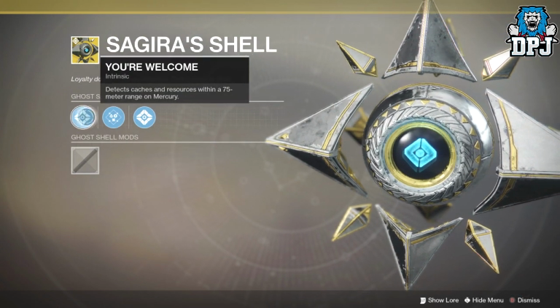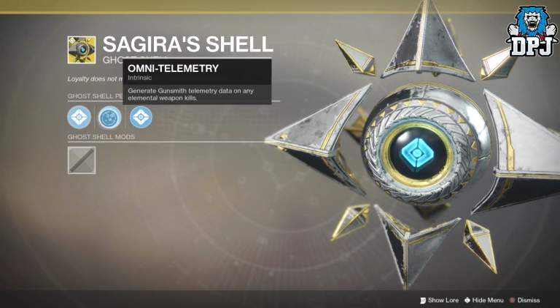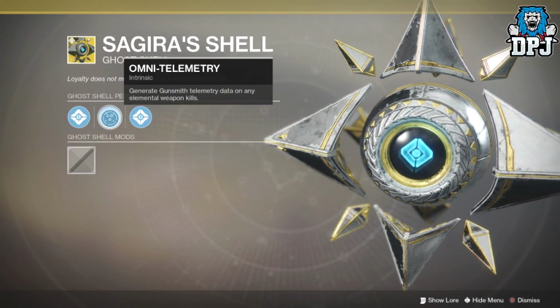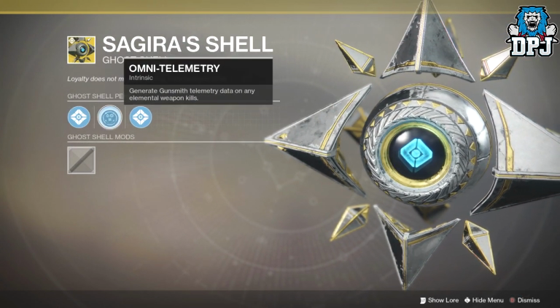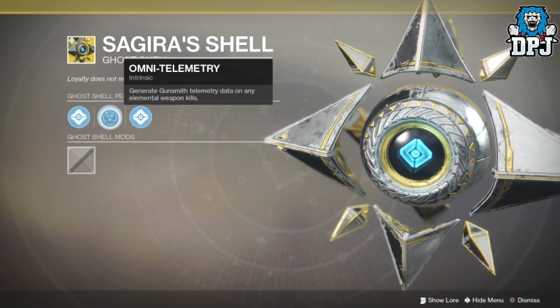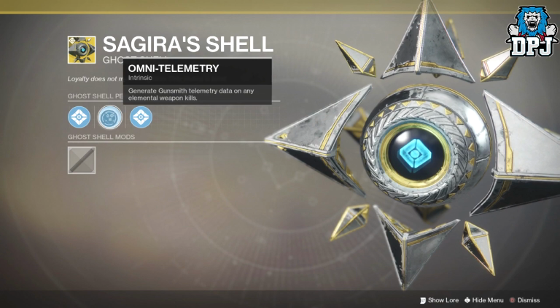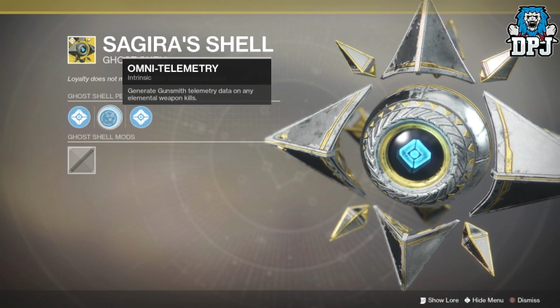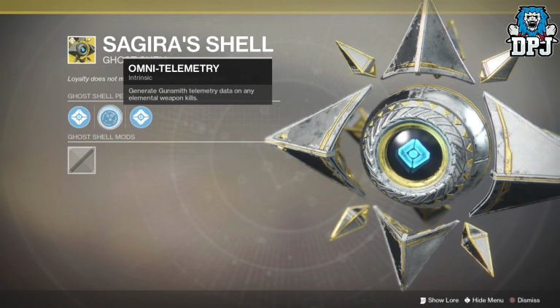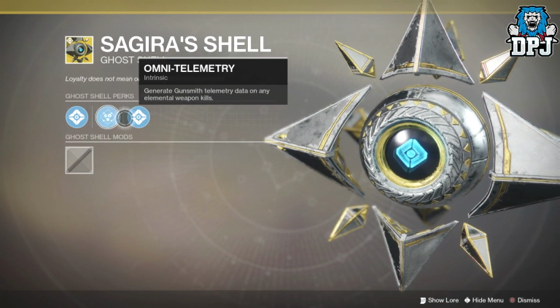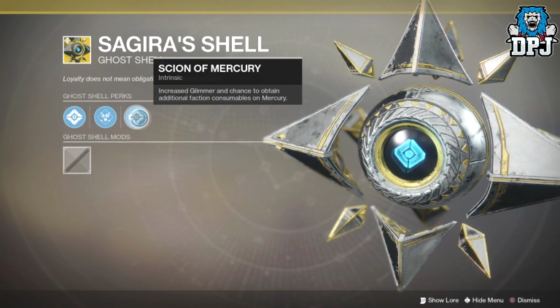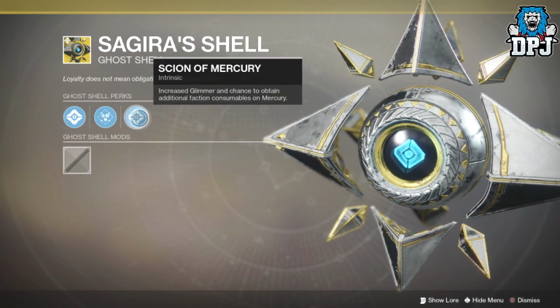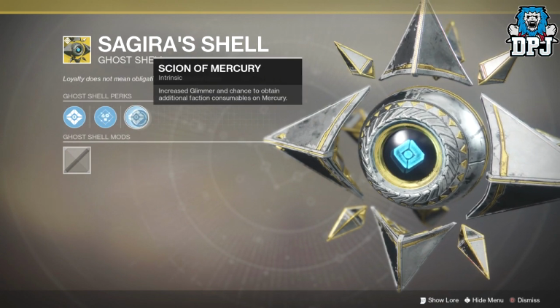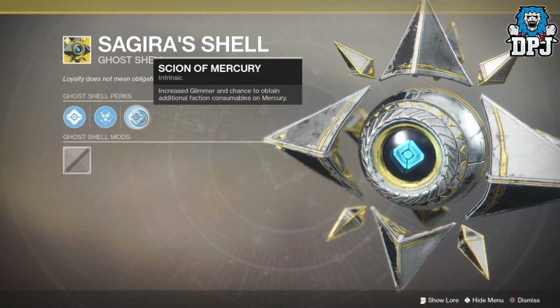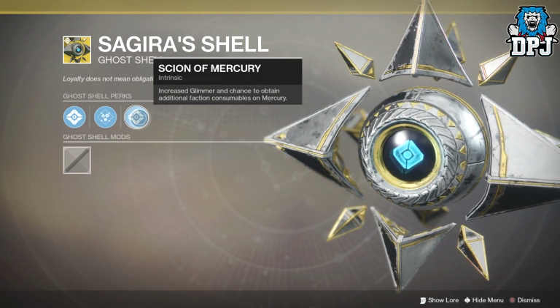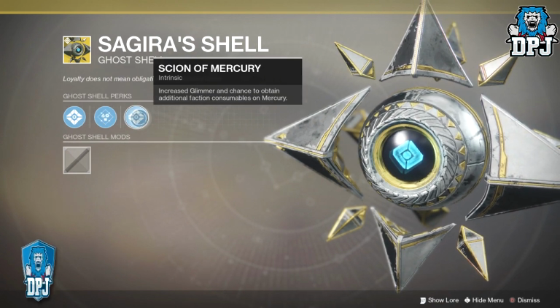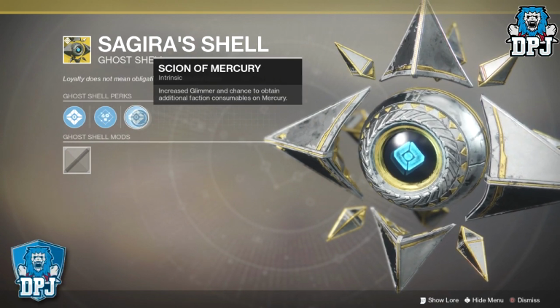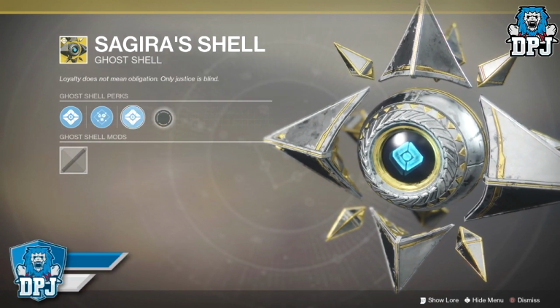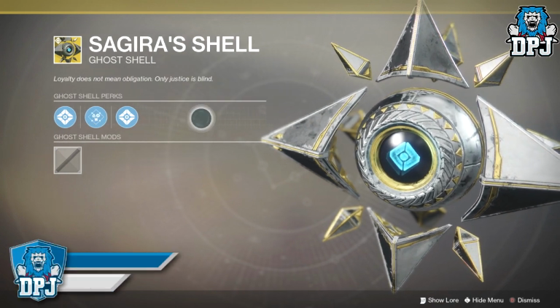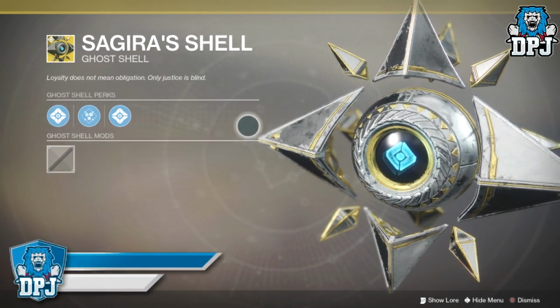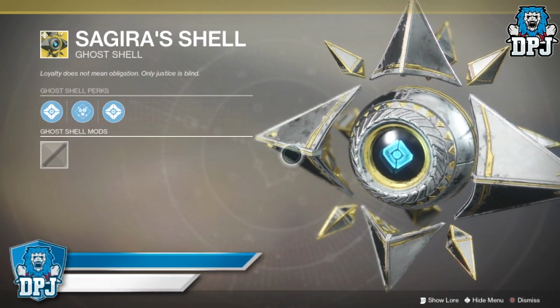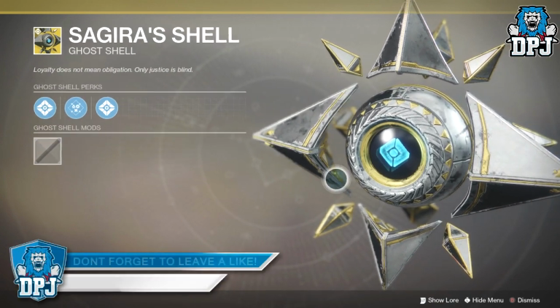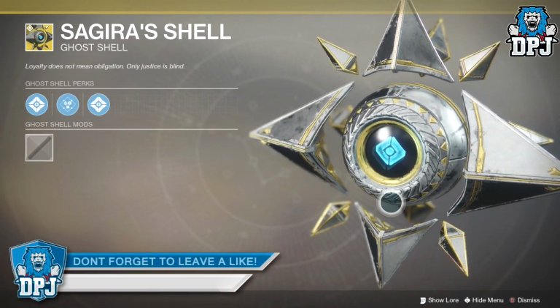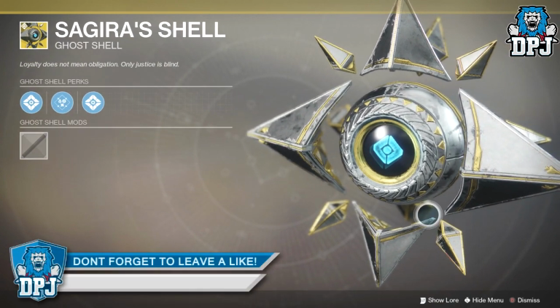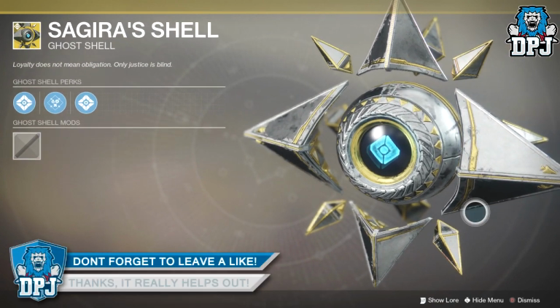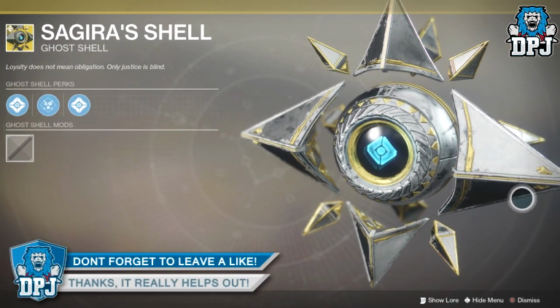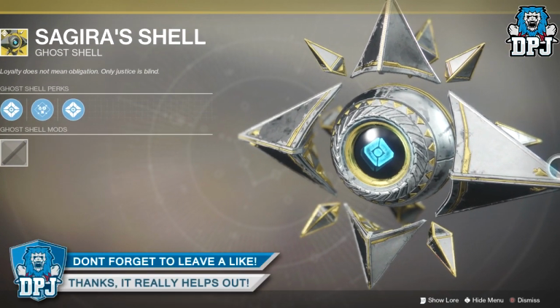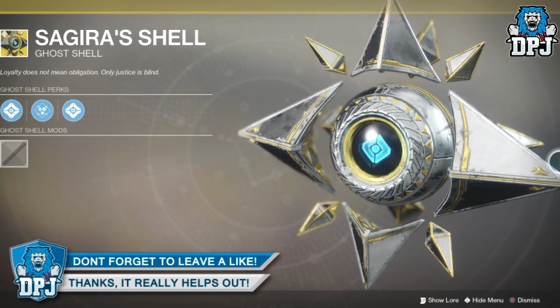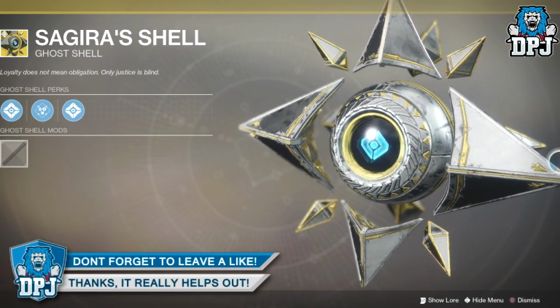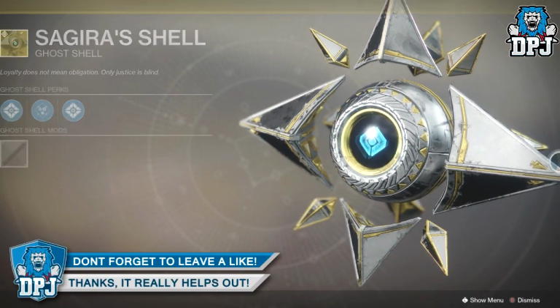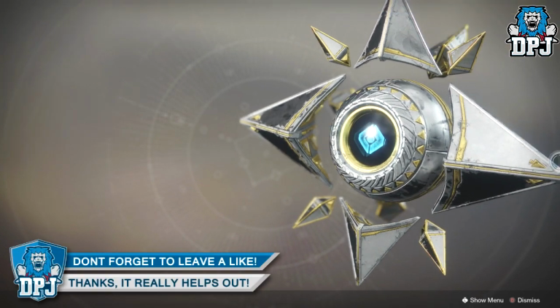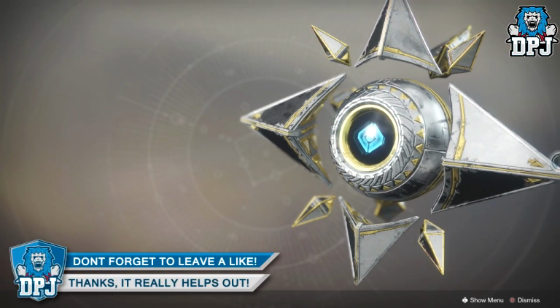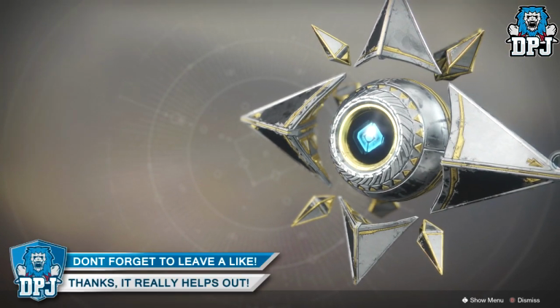Okay, so to get this Sagira ghost shell you simply have to complete all verses offered by Brother Vance.